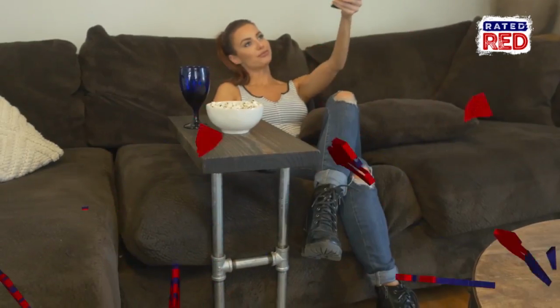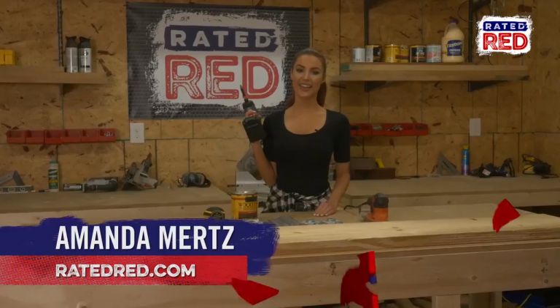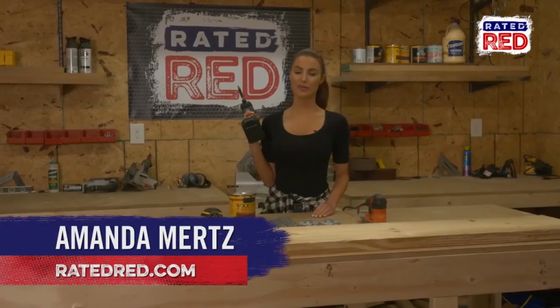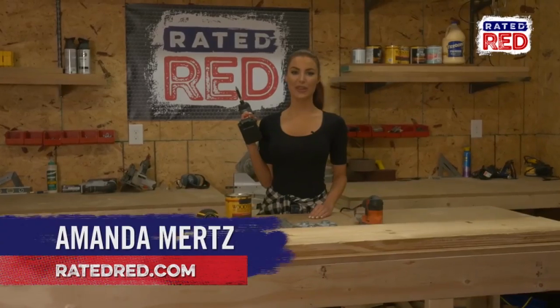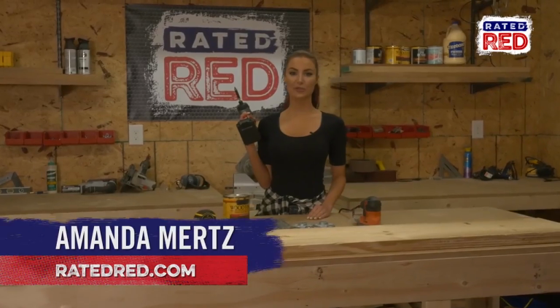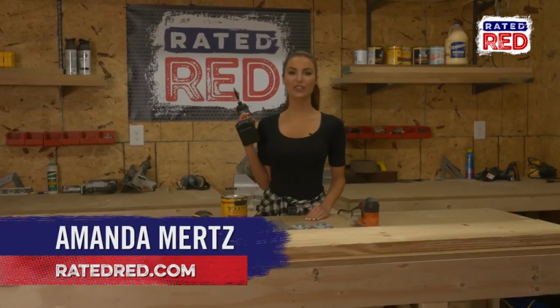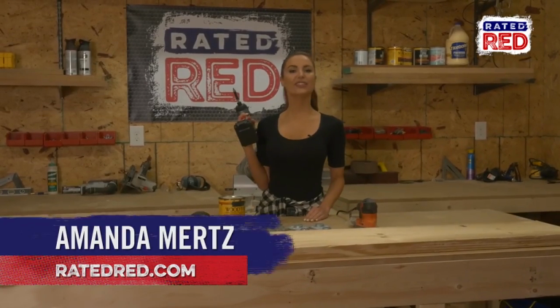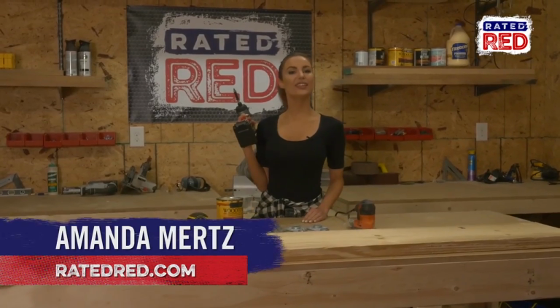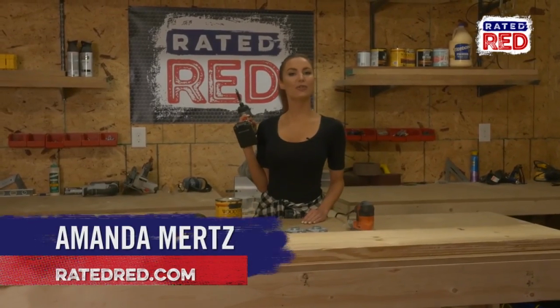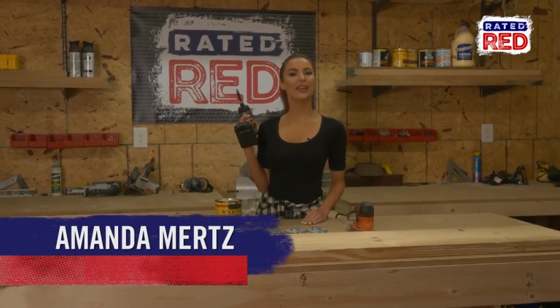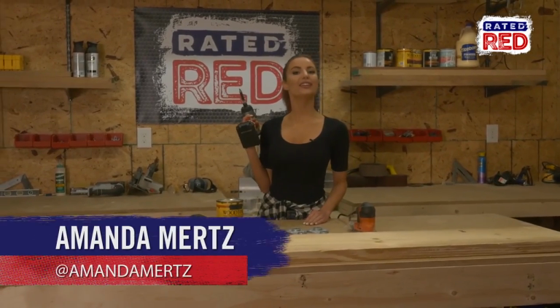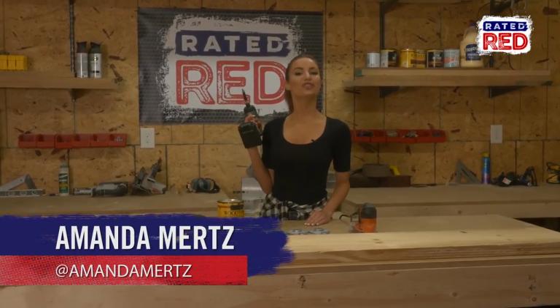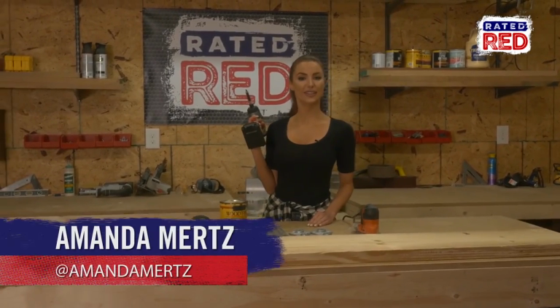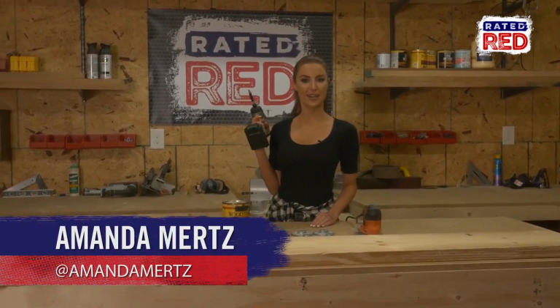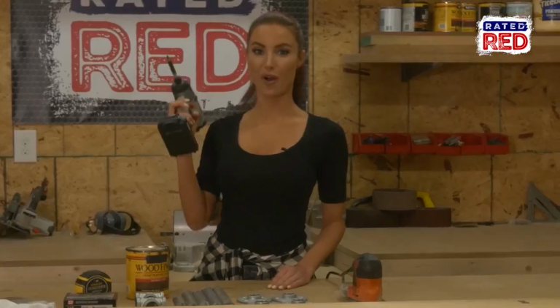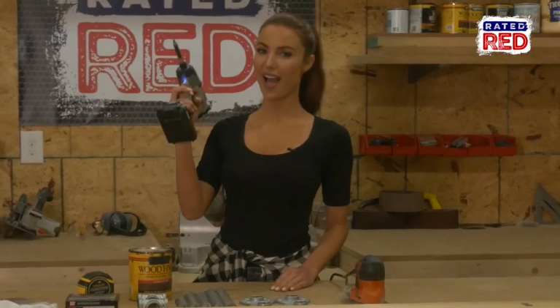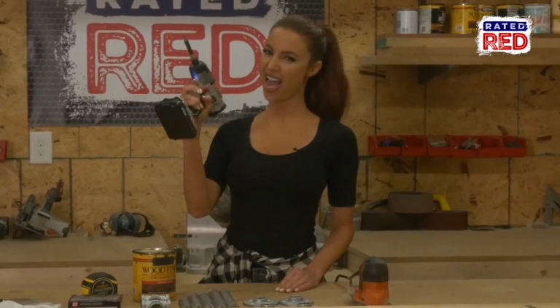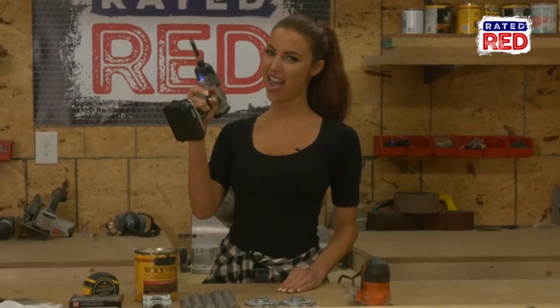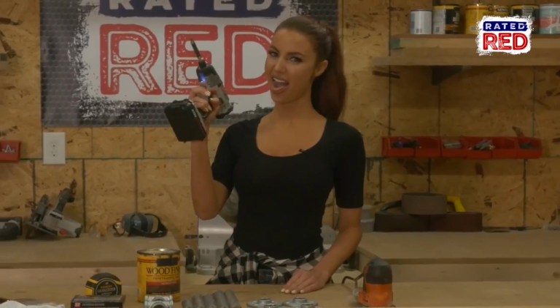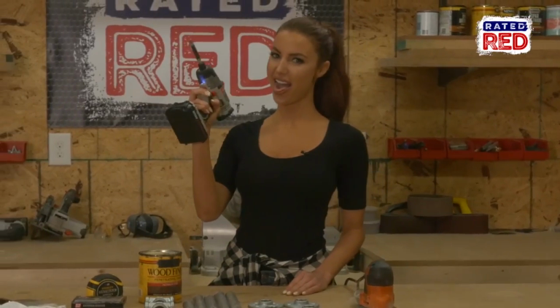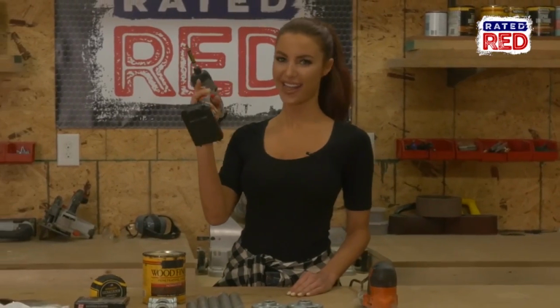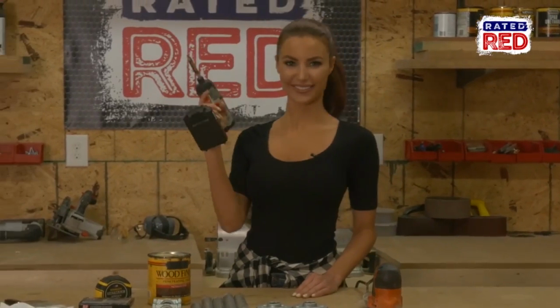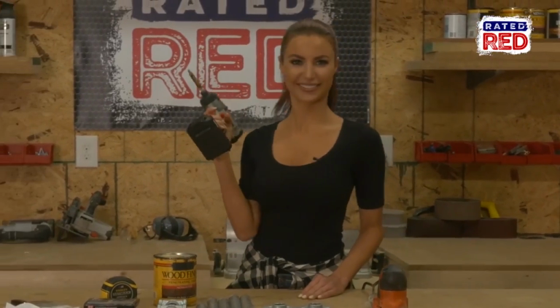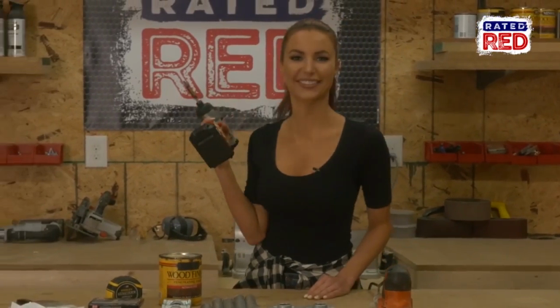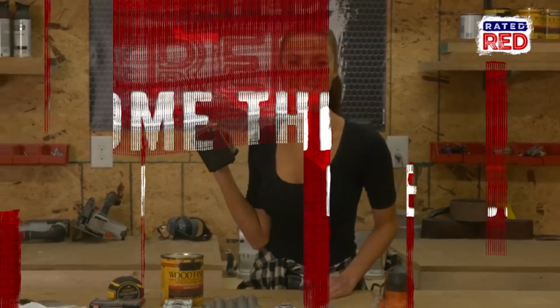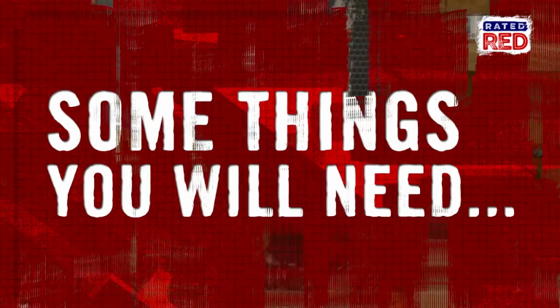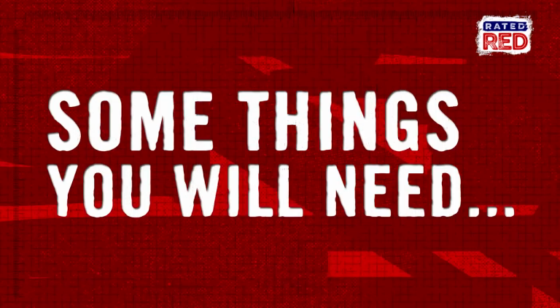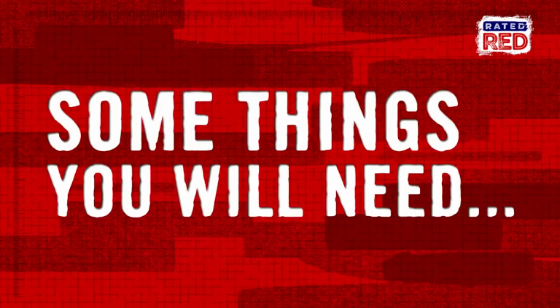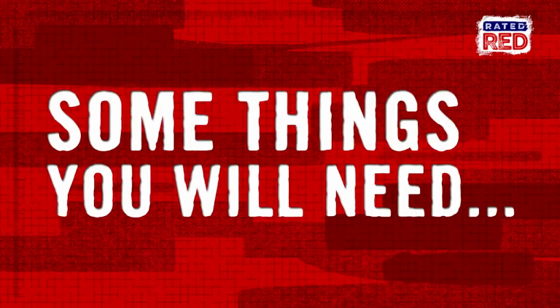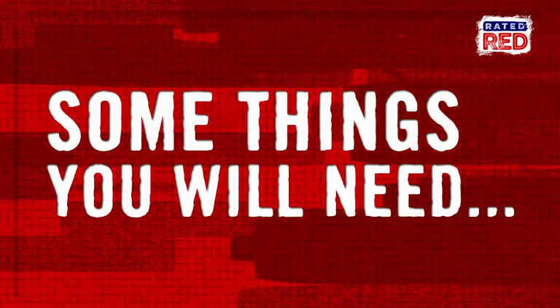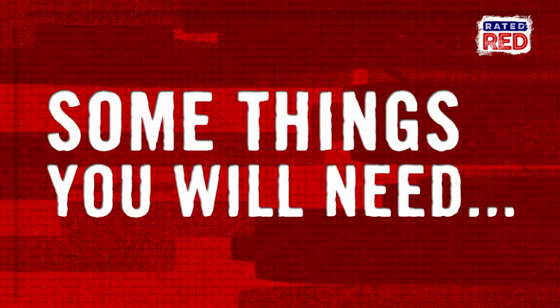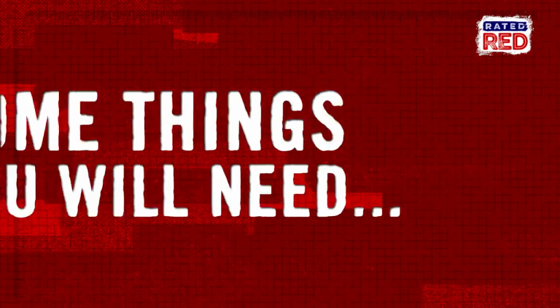Hey, I'm Amanda Mertz, and today we're making a tray table. You will need the following supplies.